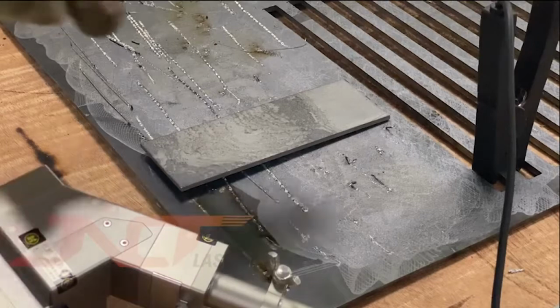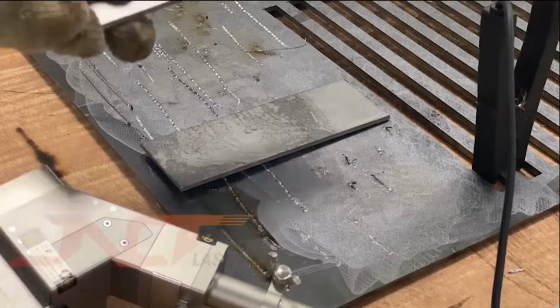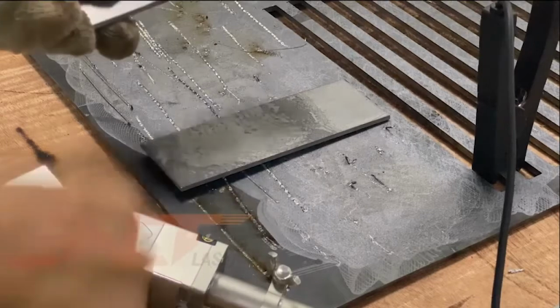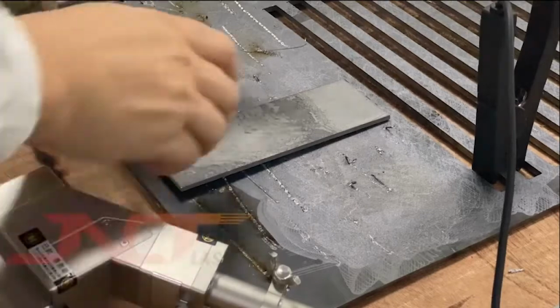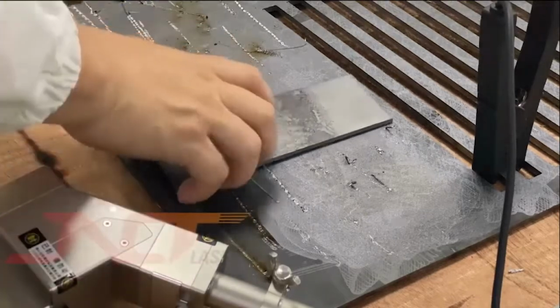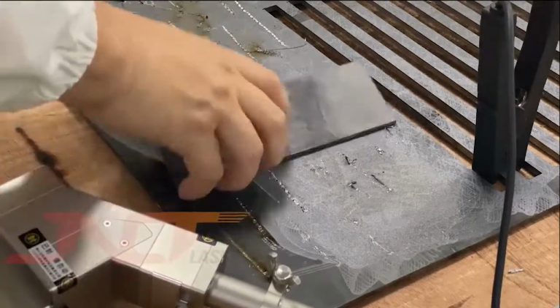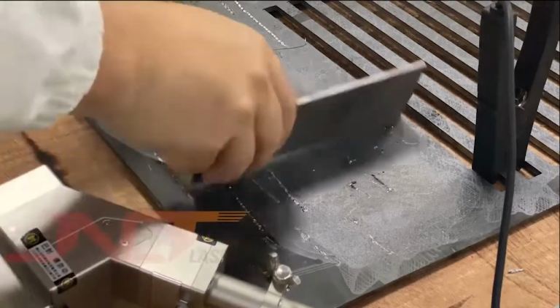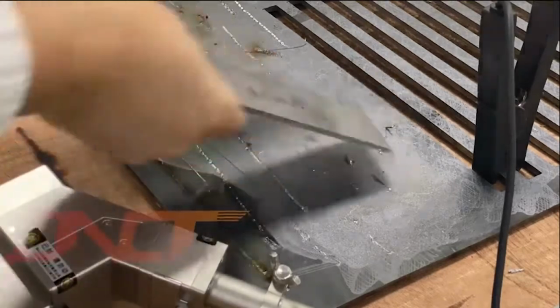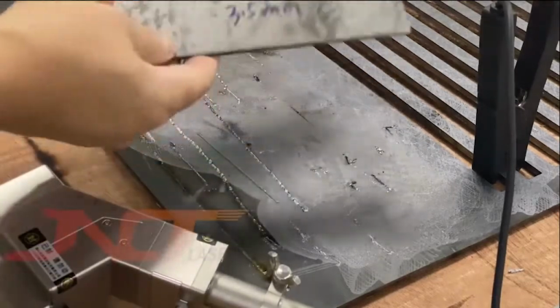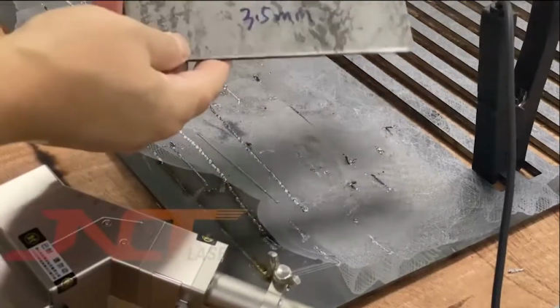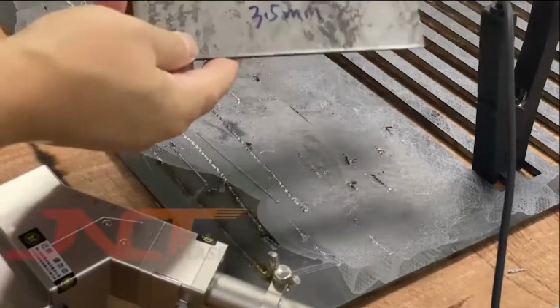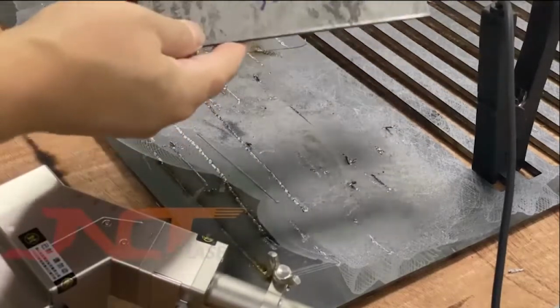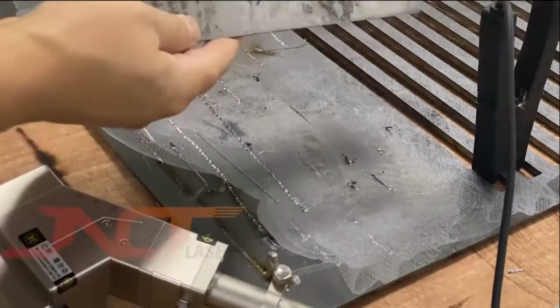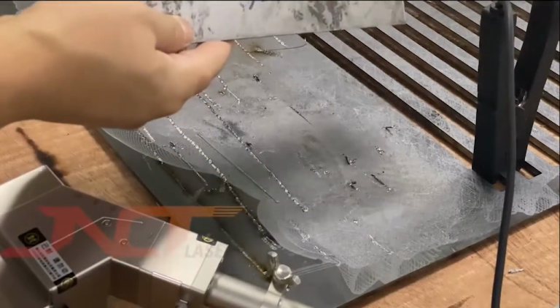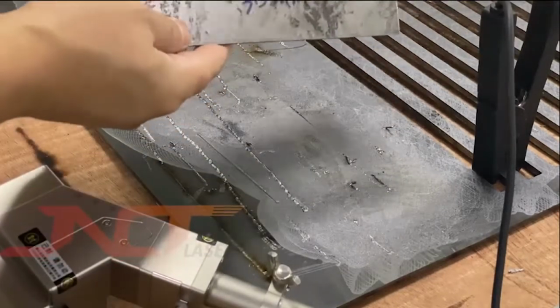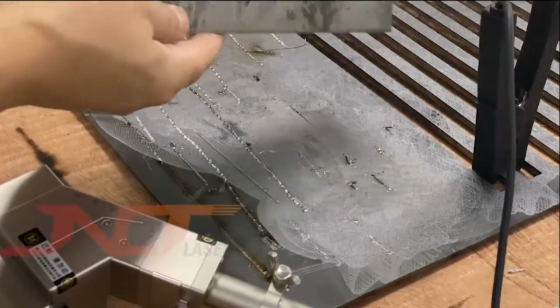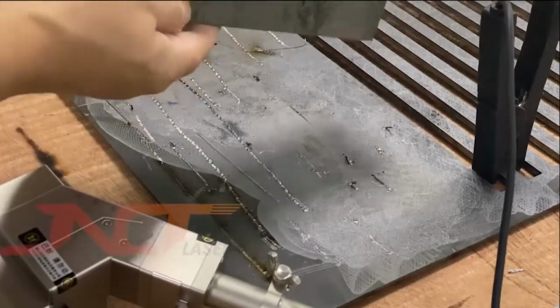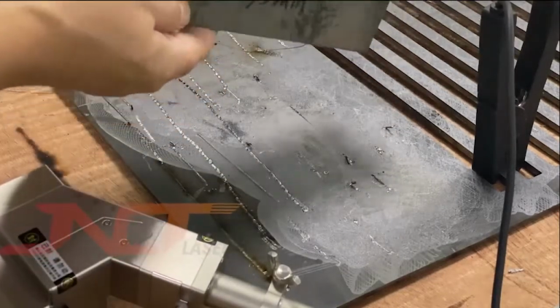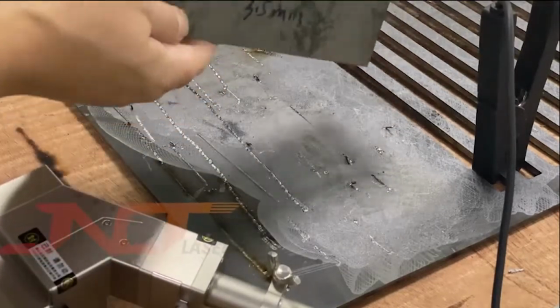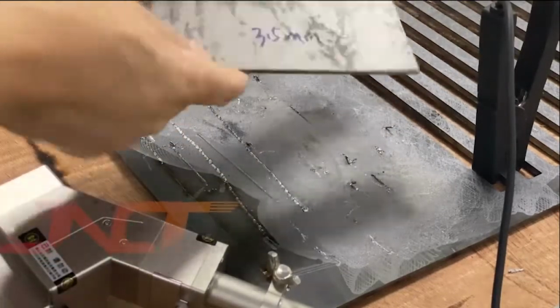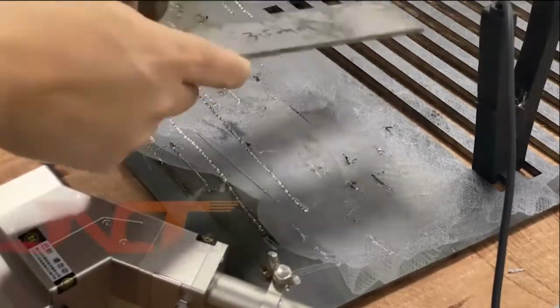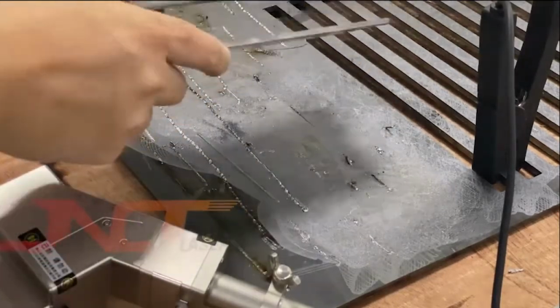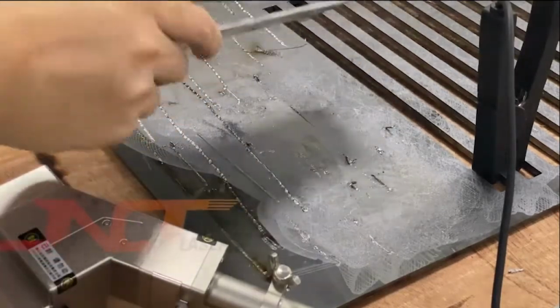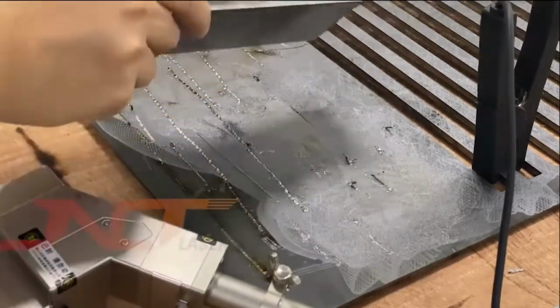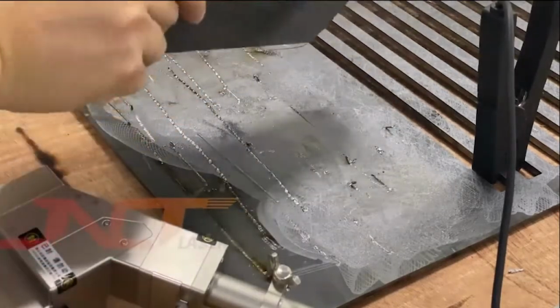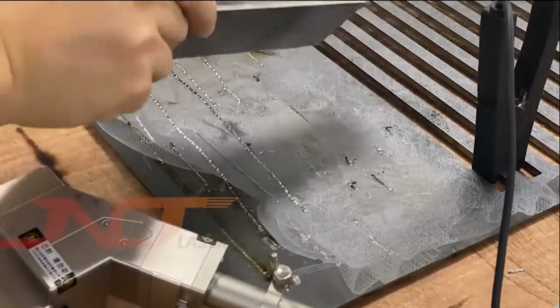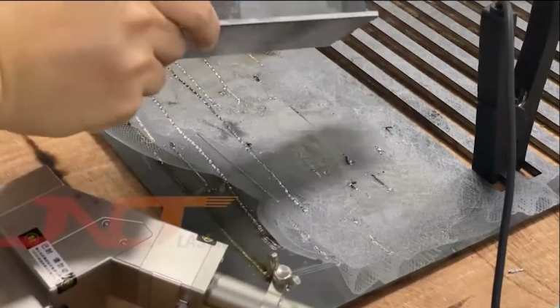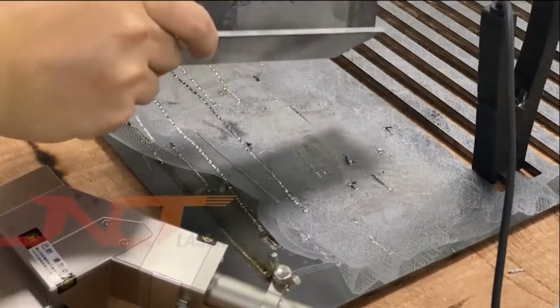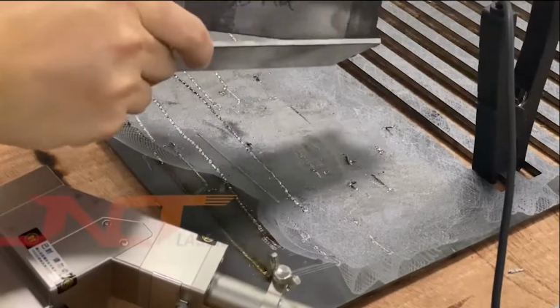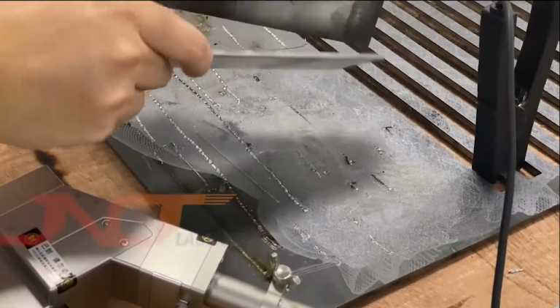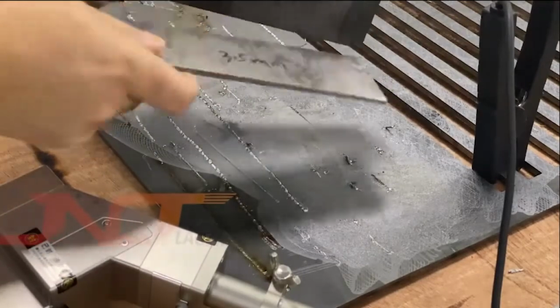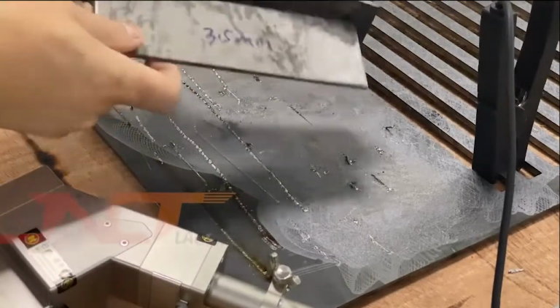Here is the 3.5 millimeter mild steel — you can see the weld result.